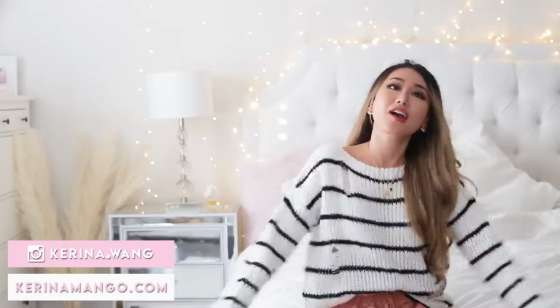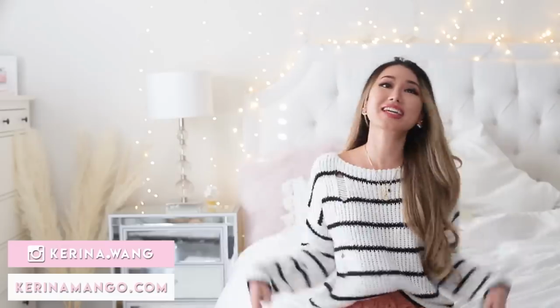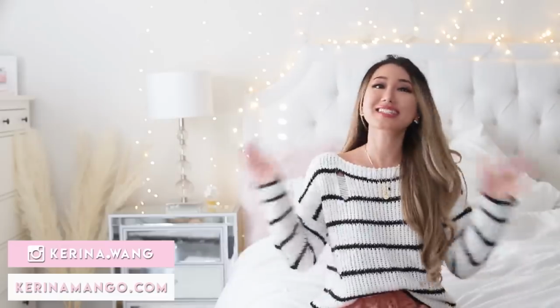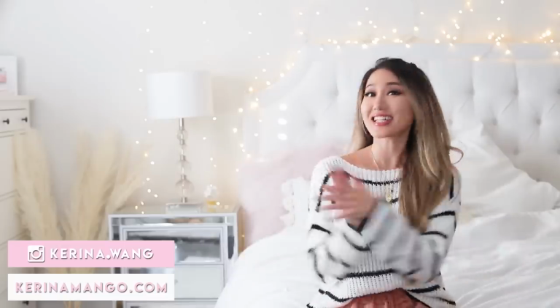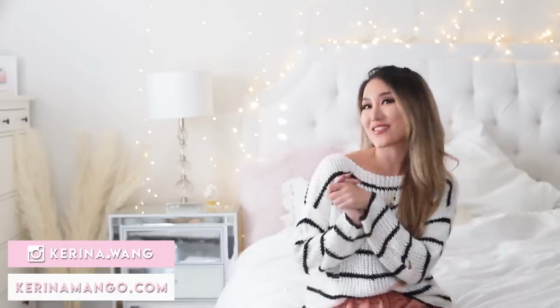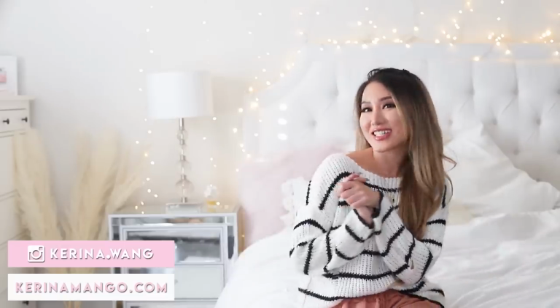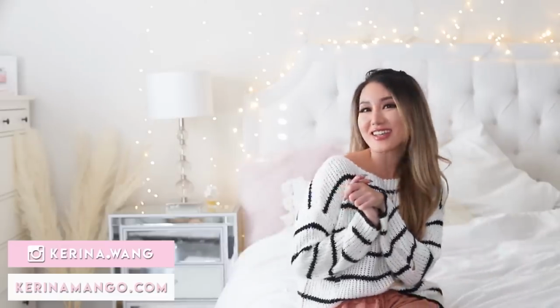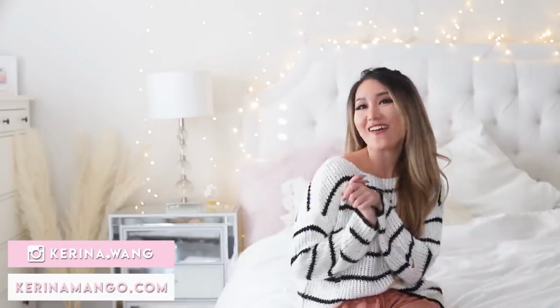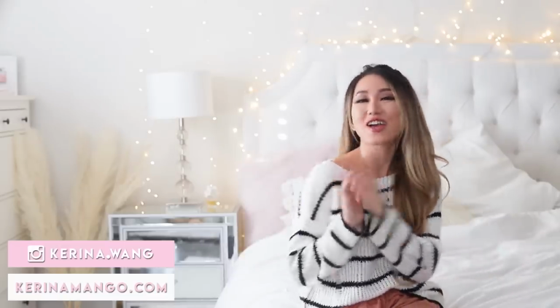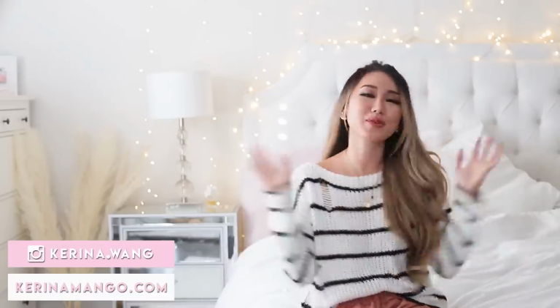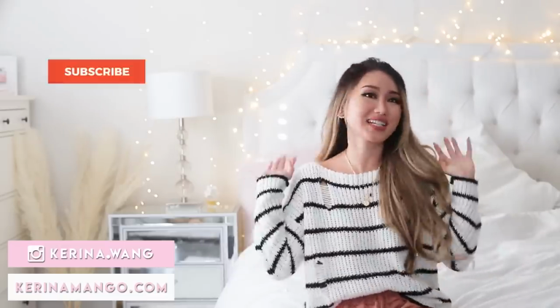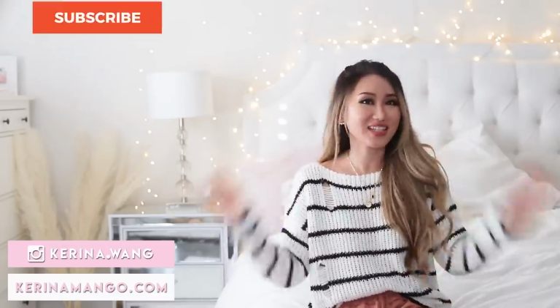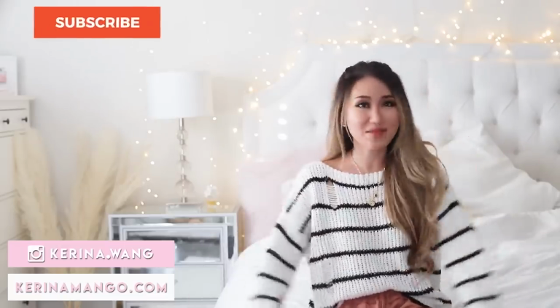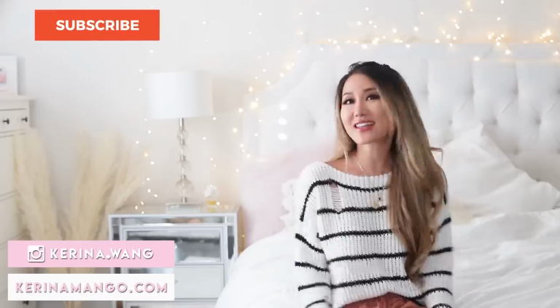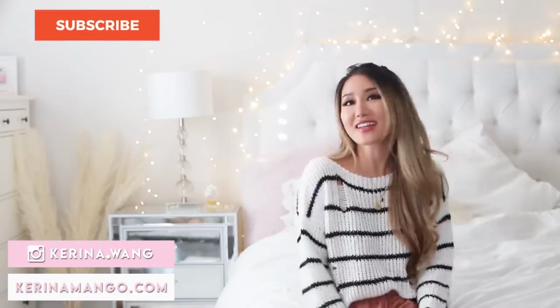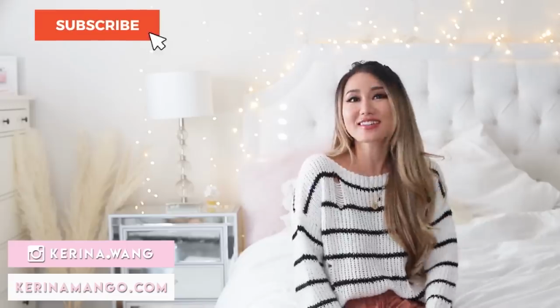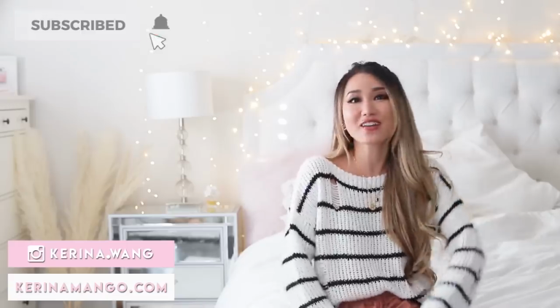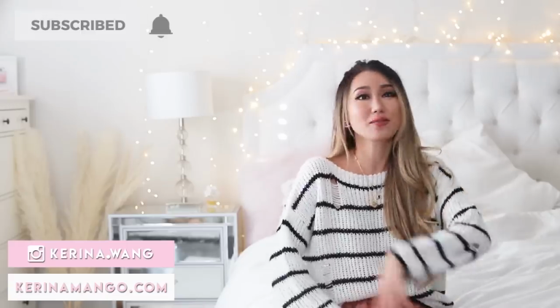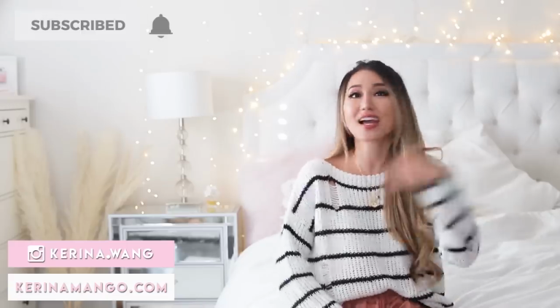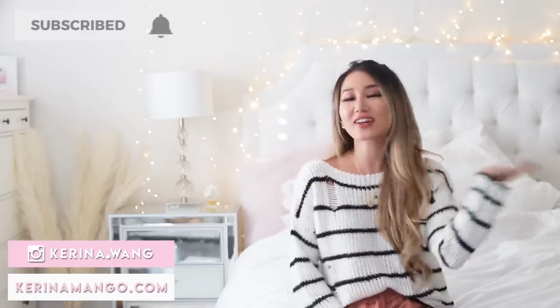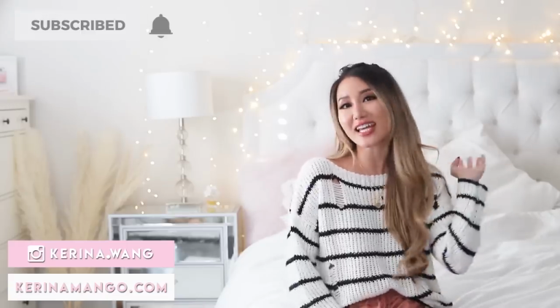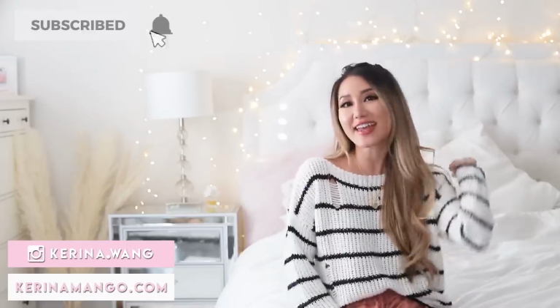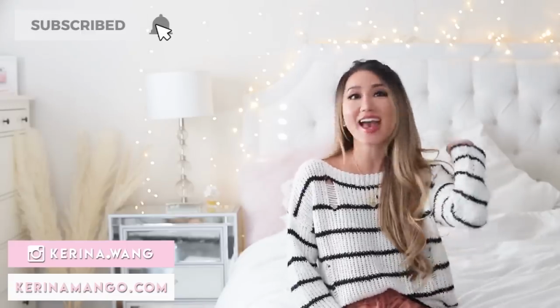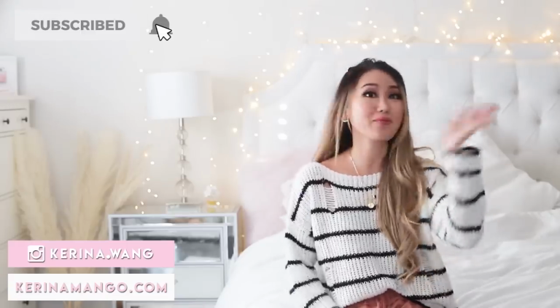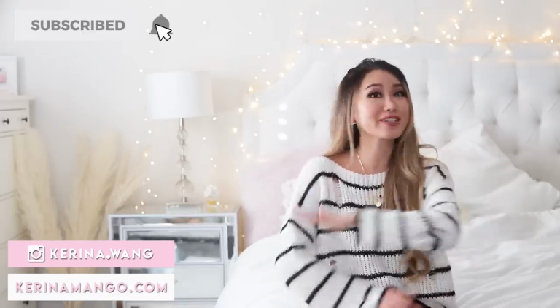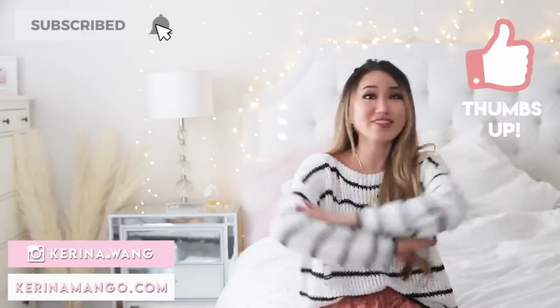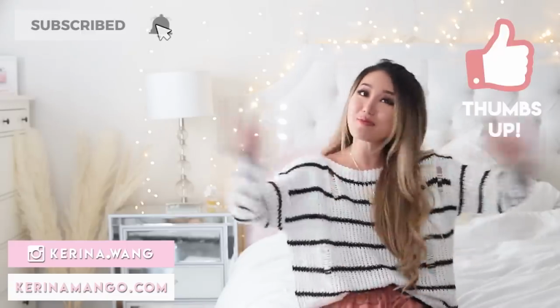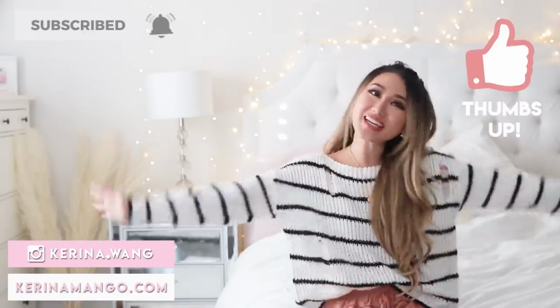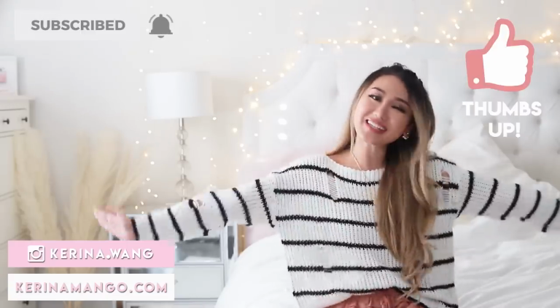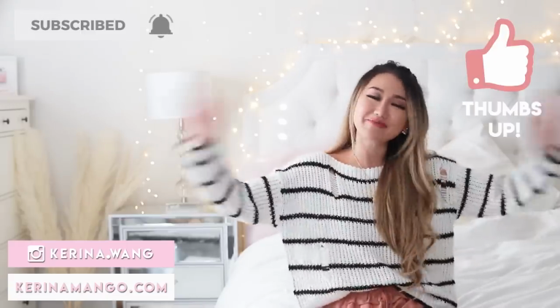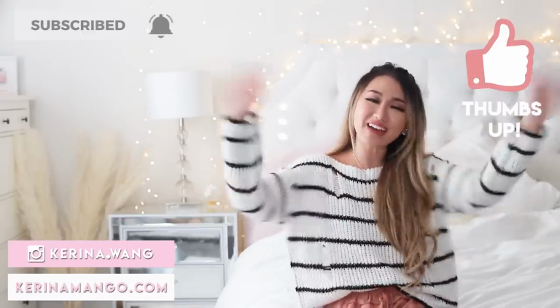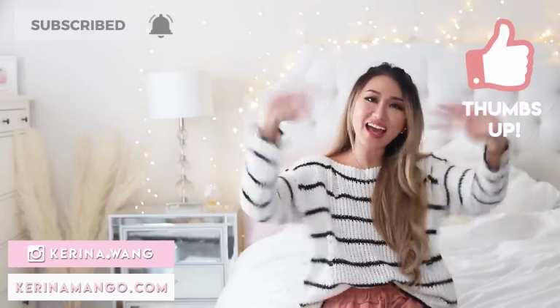Okay guys, that's it for this haul. I hope you guys found something you like for Black Friday. Happy shopping! Bye!